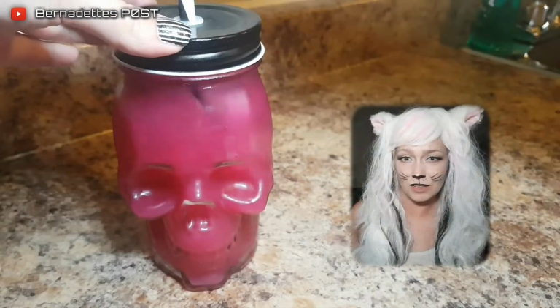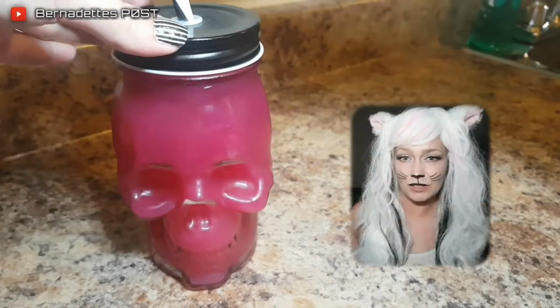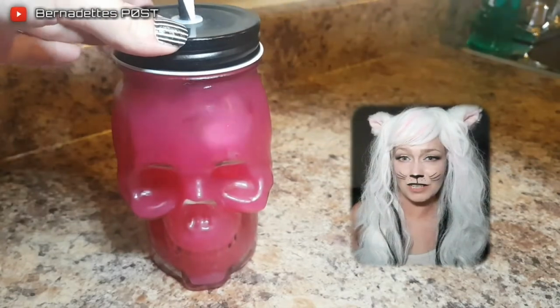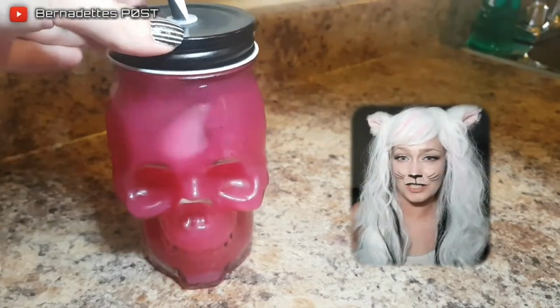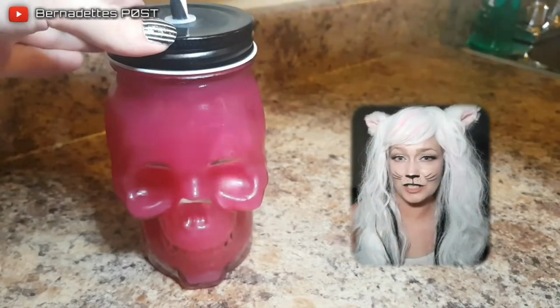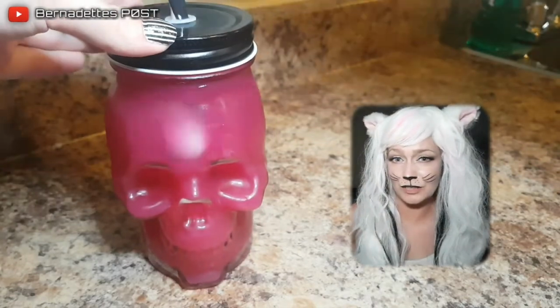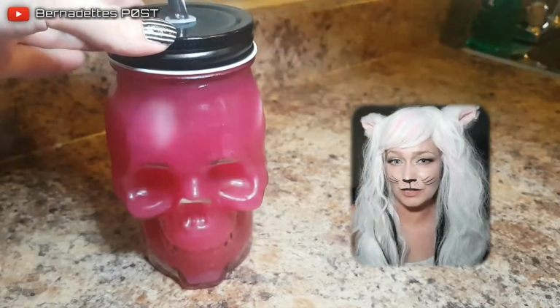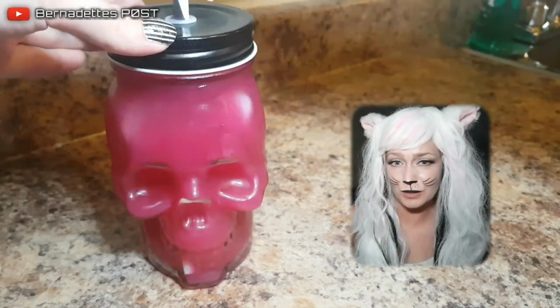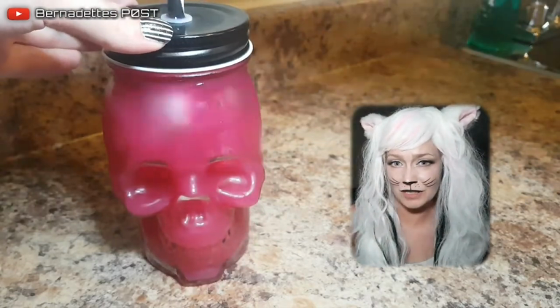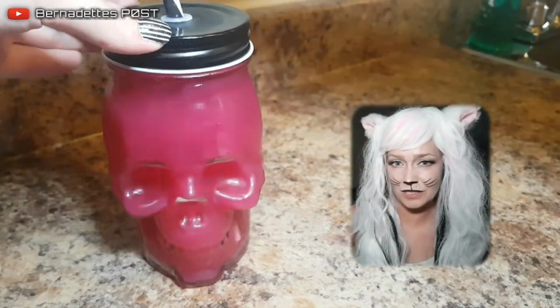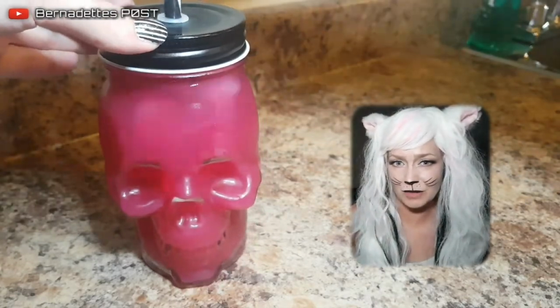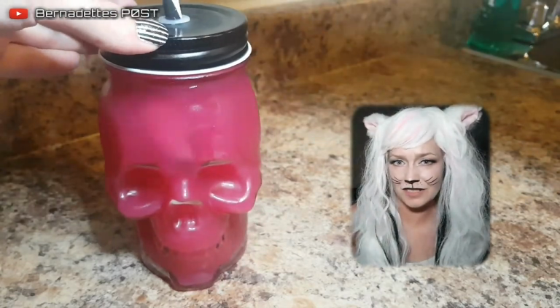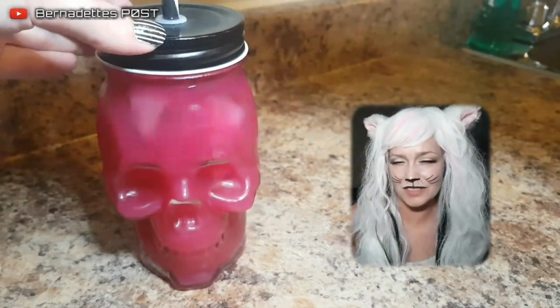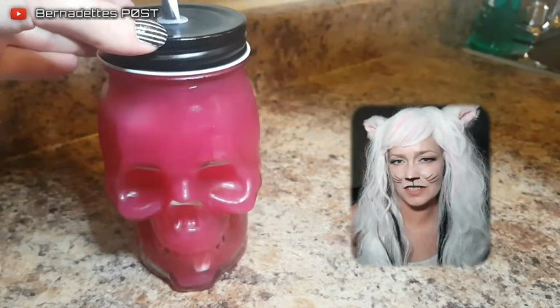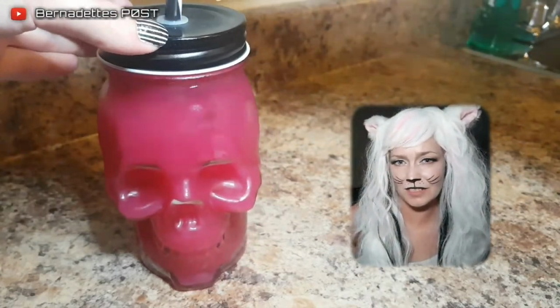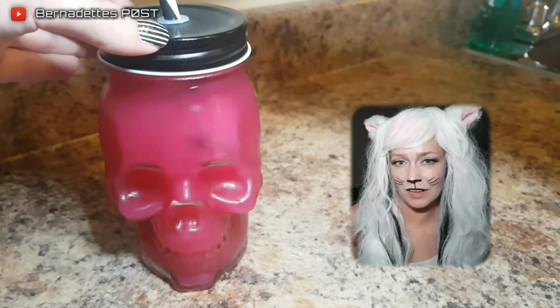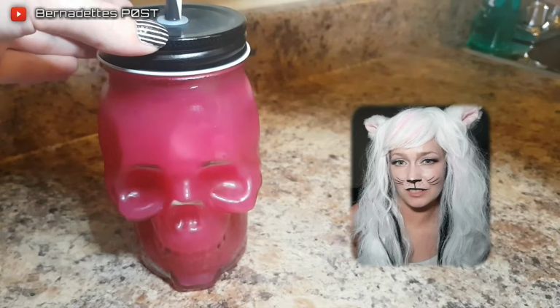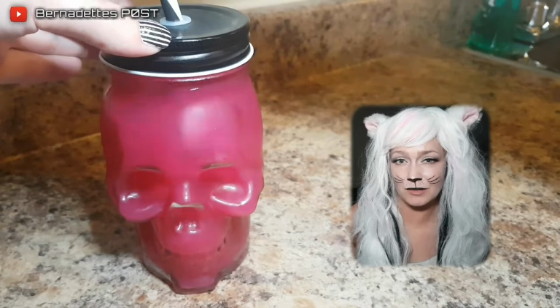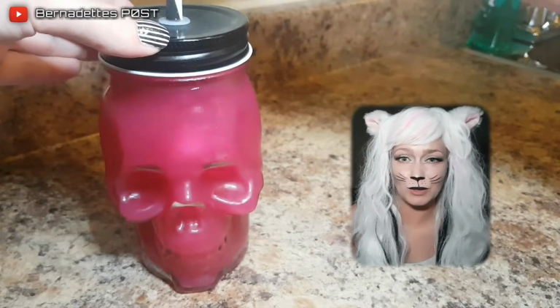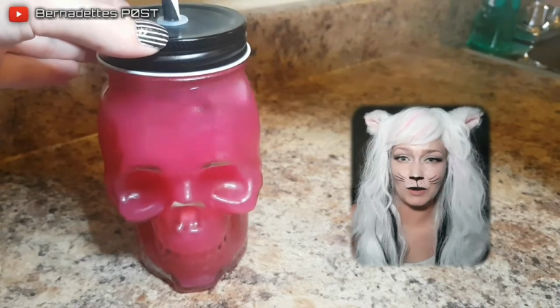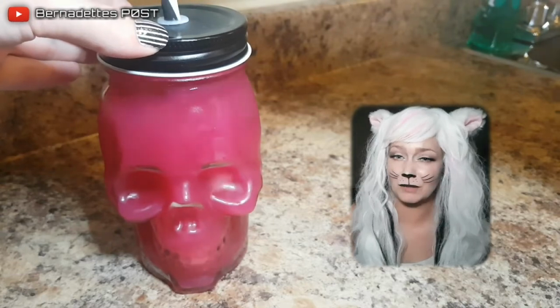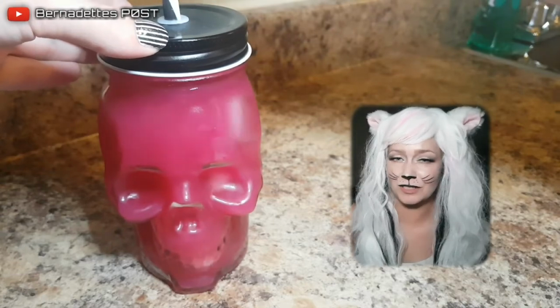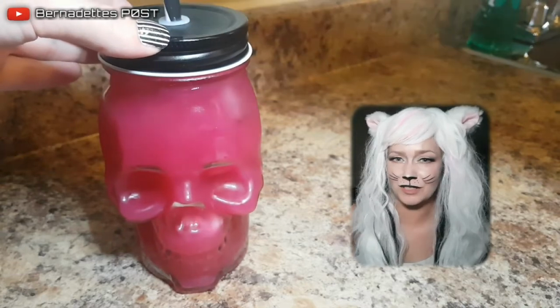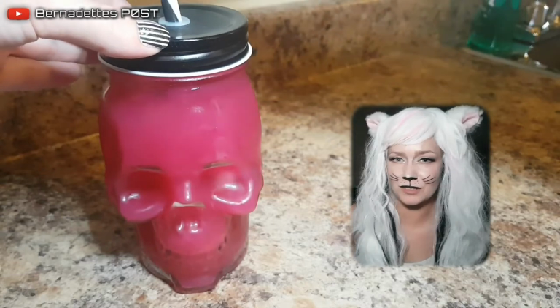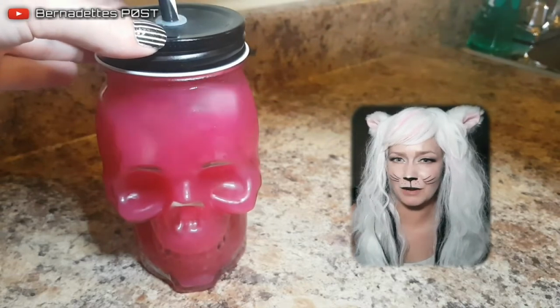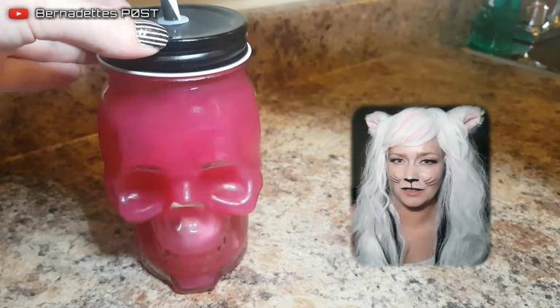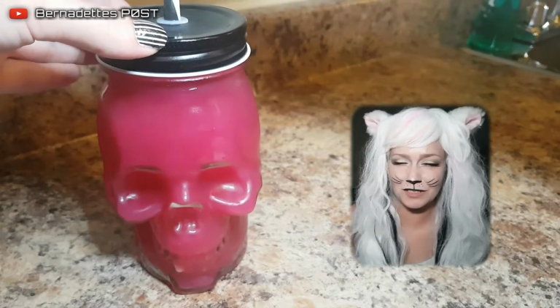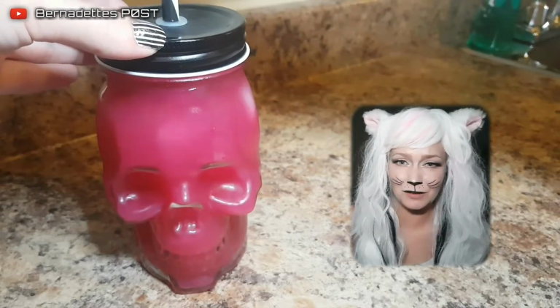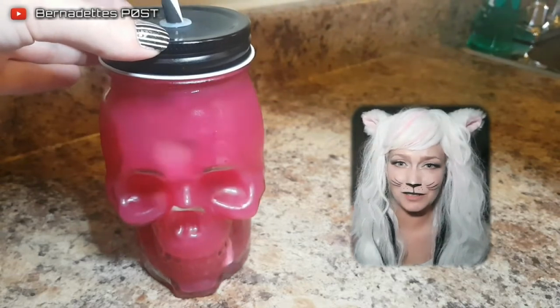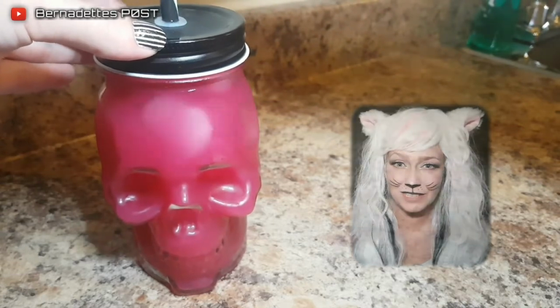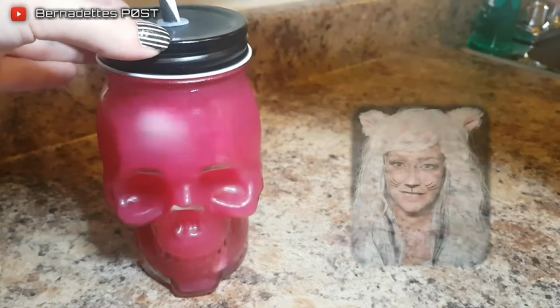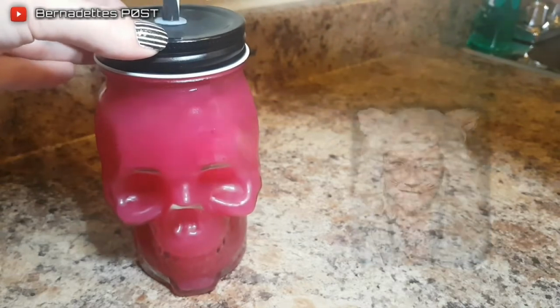You can add sugar for sweetness, but I decided to add just more watermelon juice to balance out the taste.